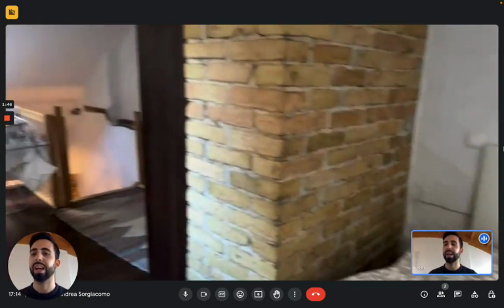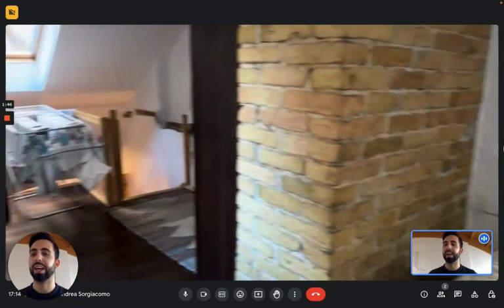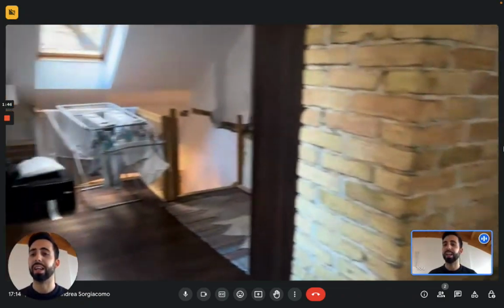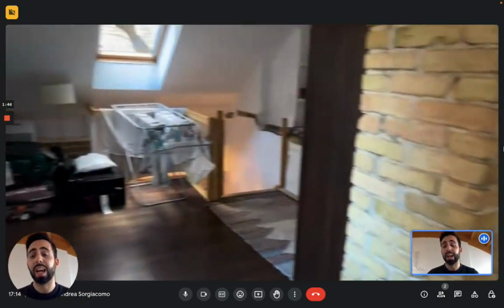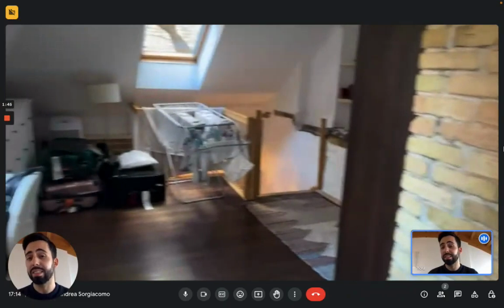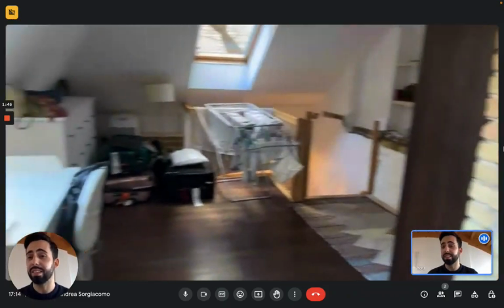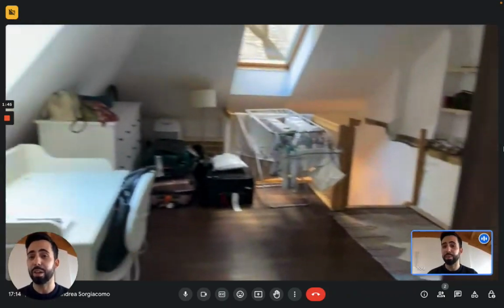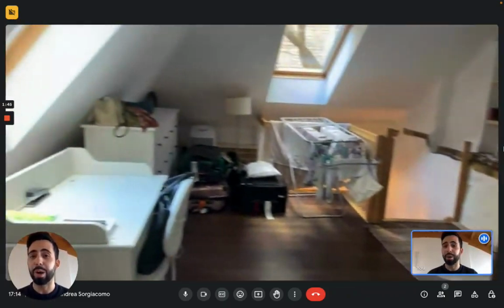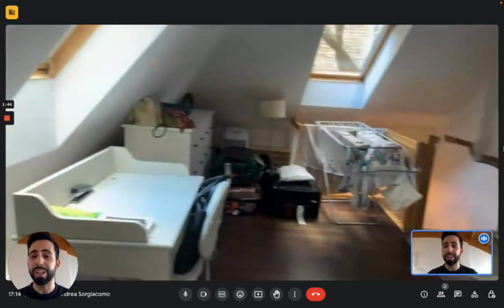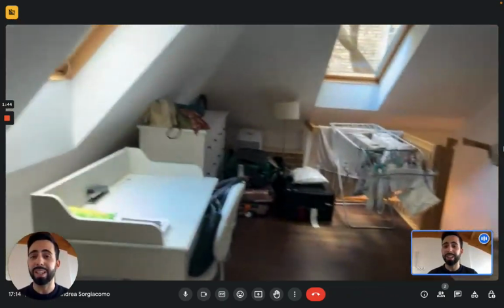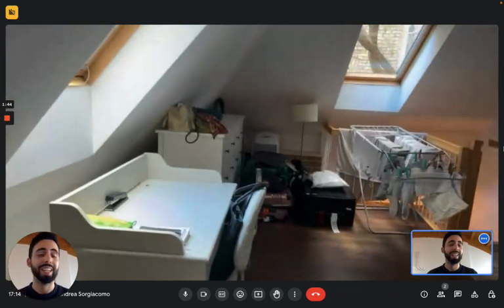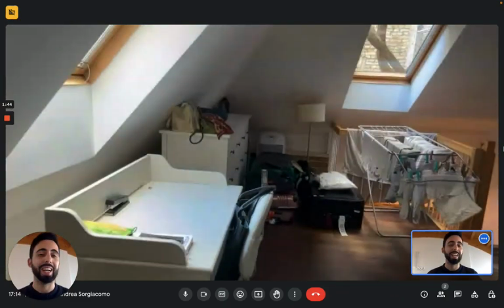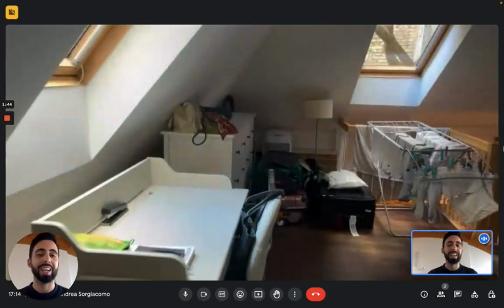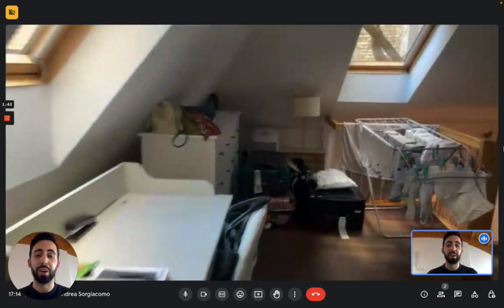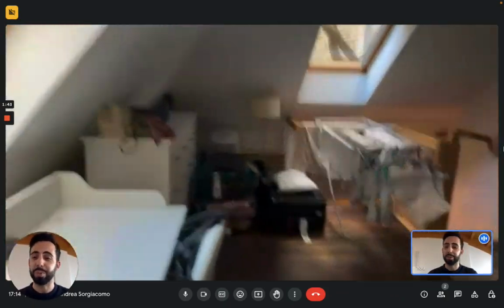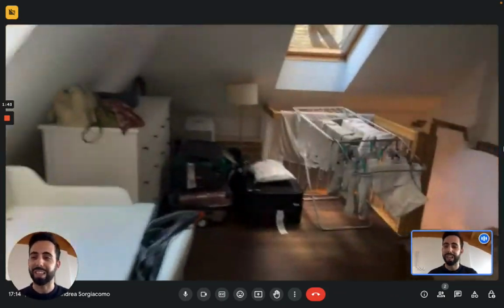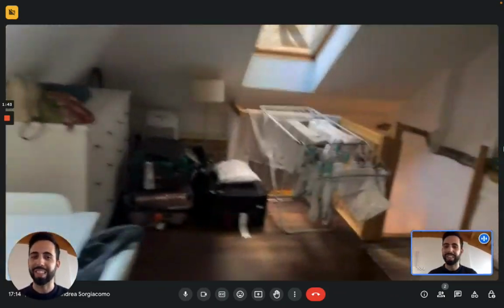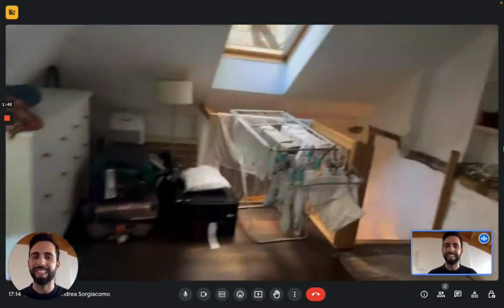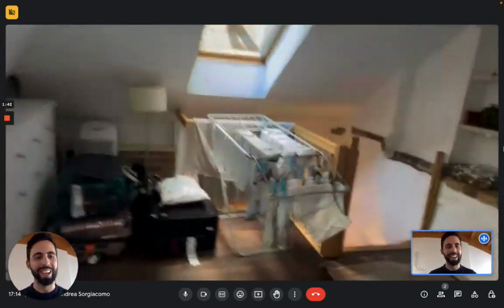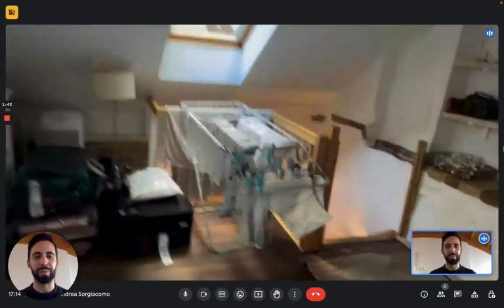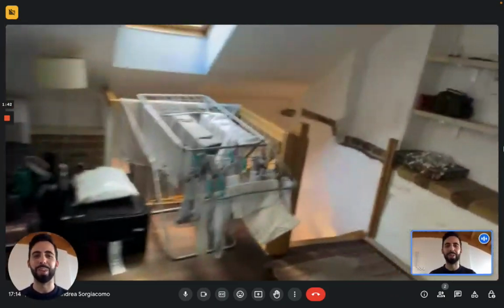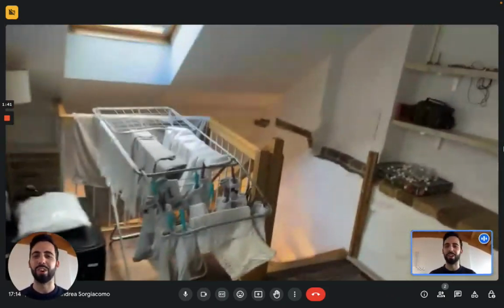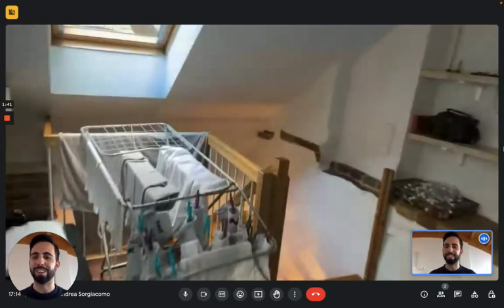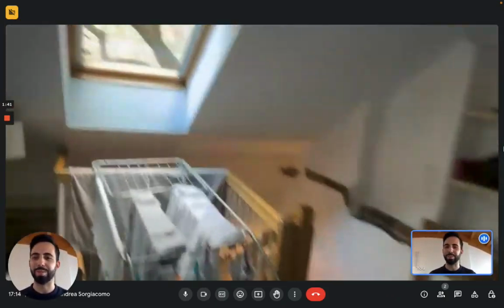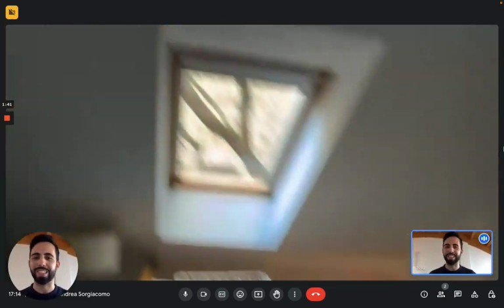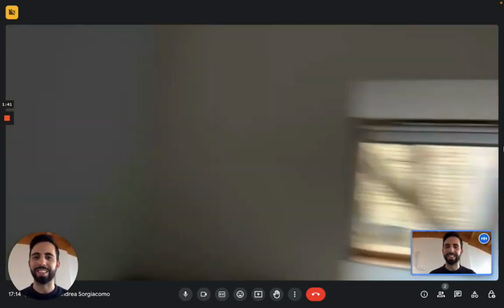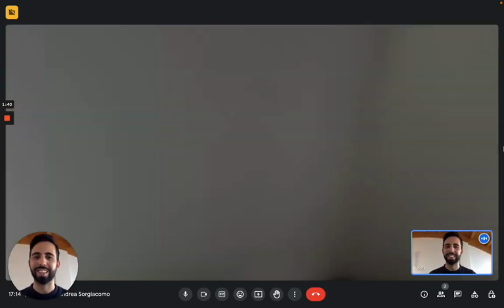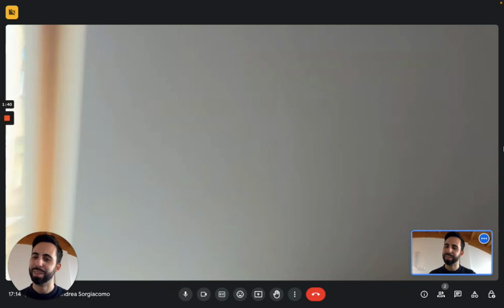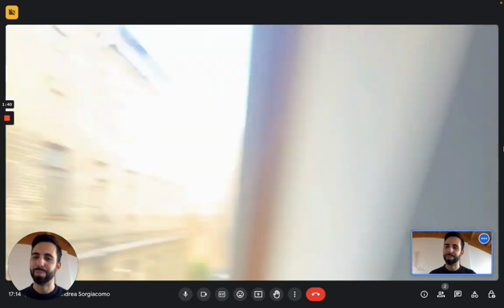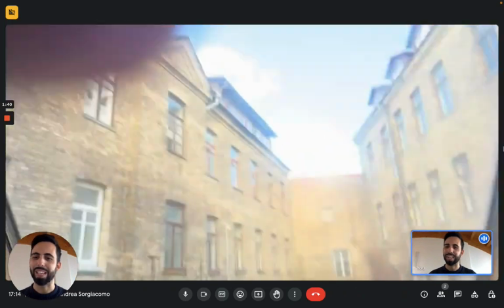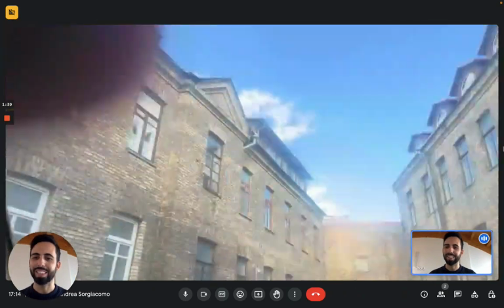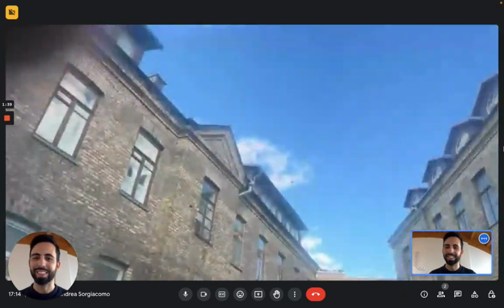And guys, this is the apartment. I hope you liked it and I hope you will enjoy your time in Vilnius. Bye!